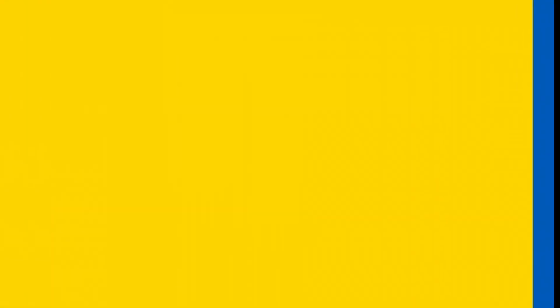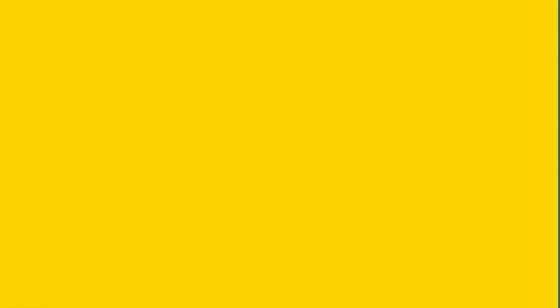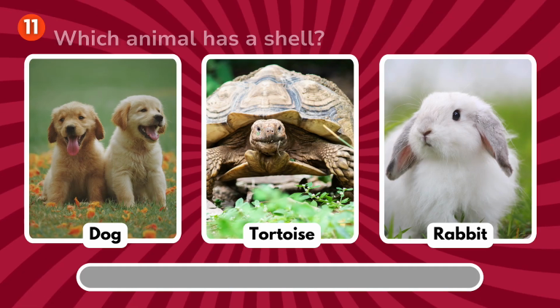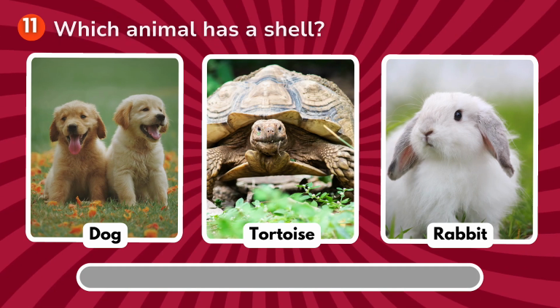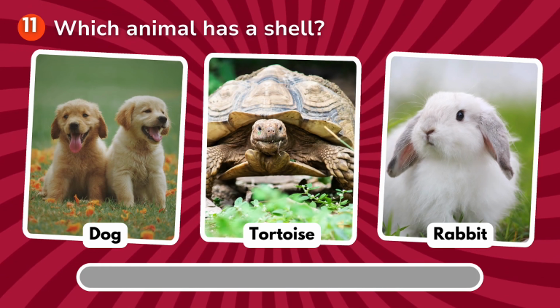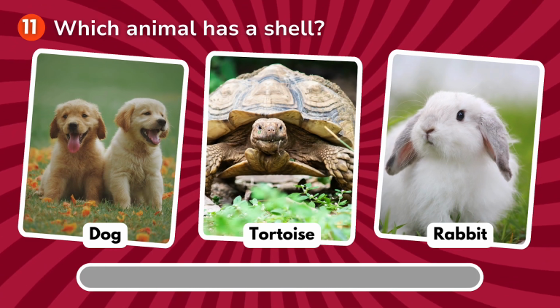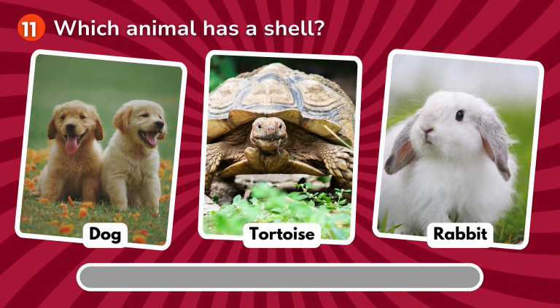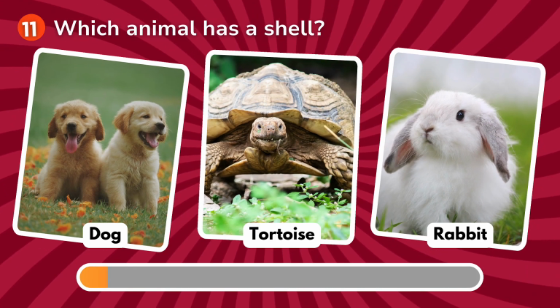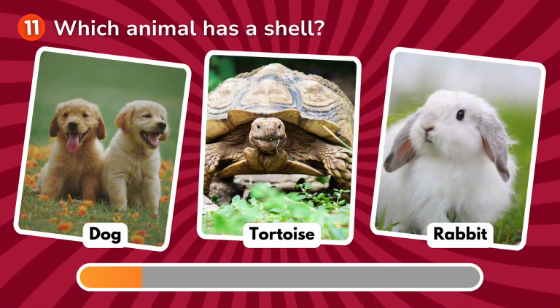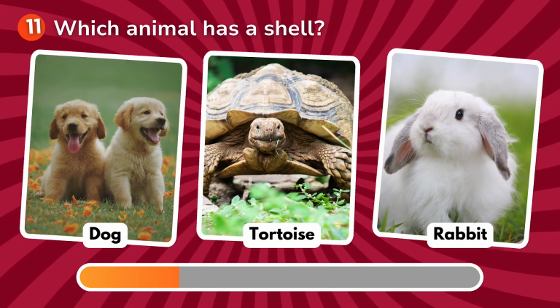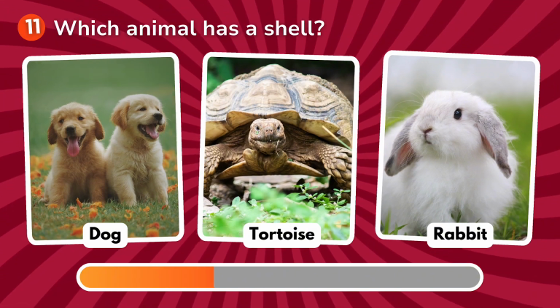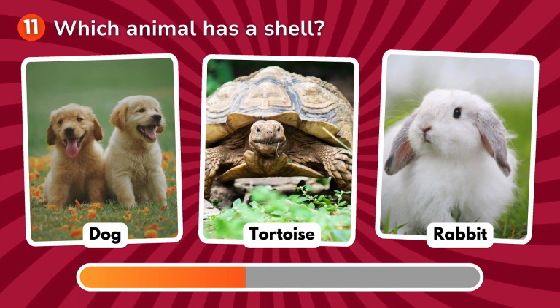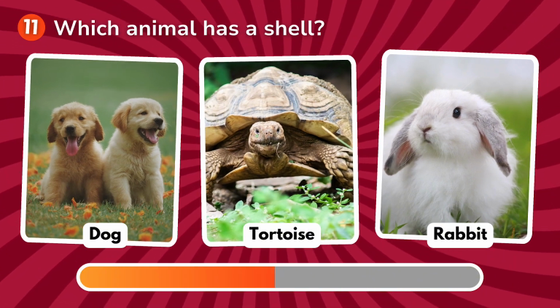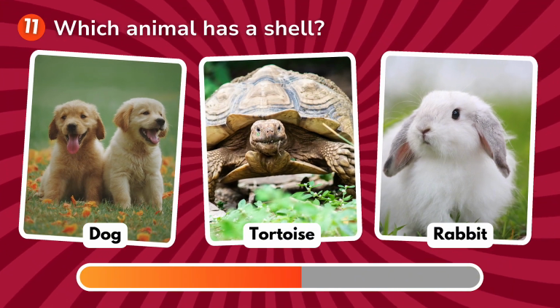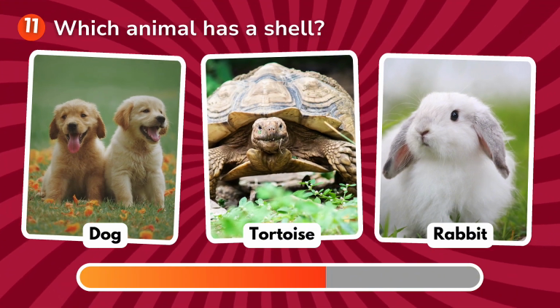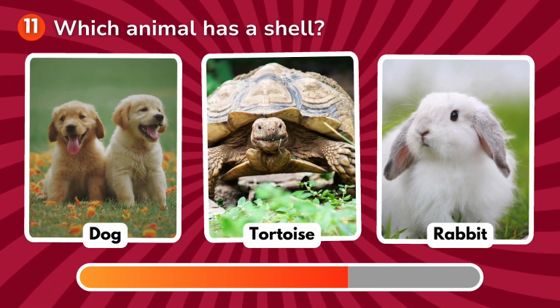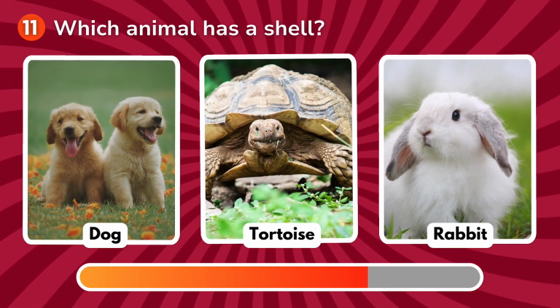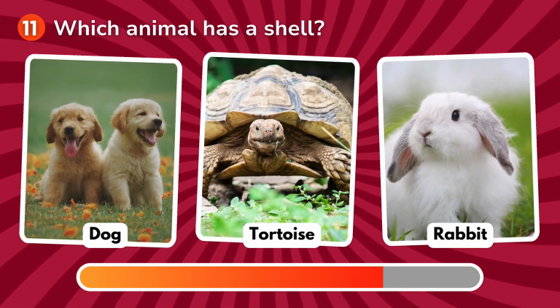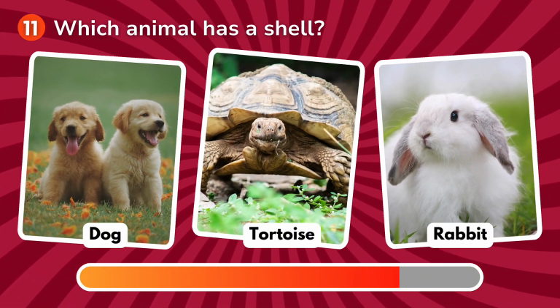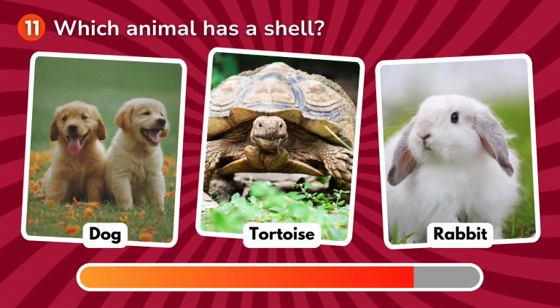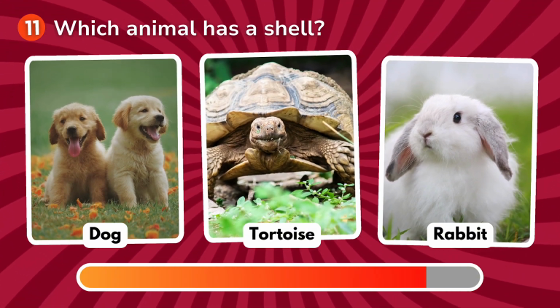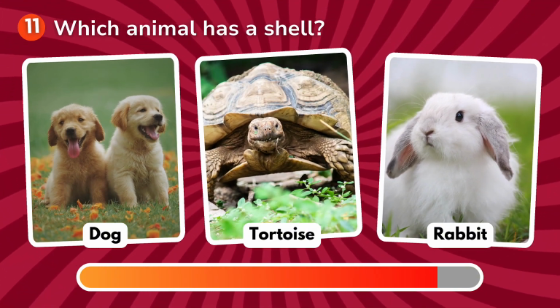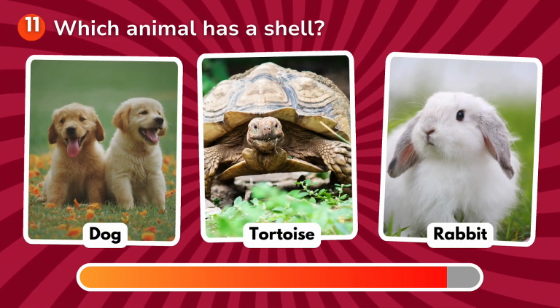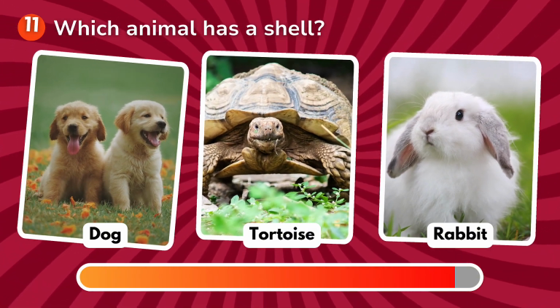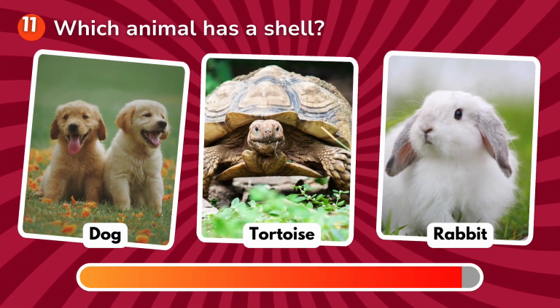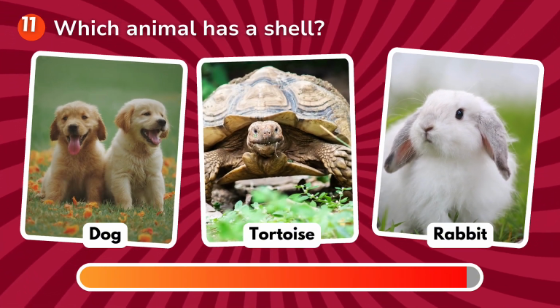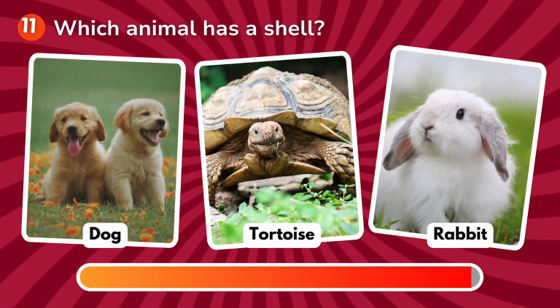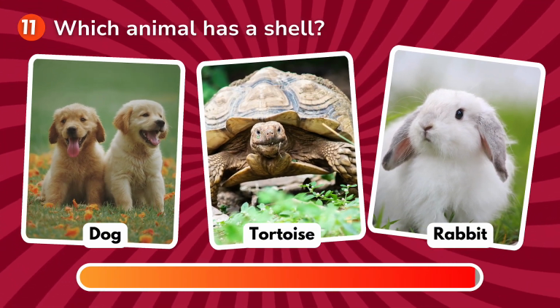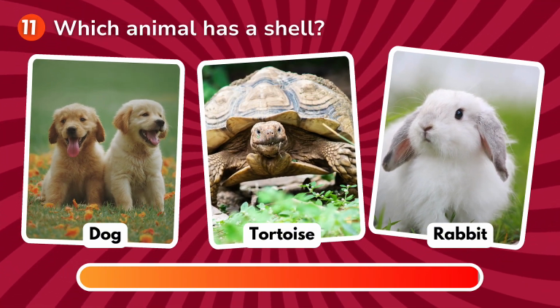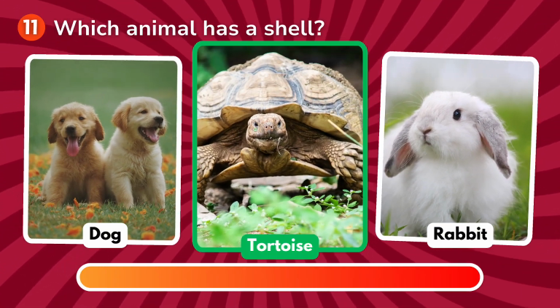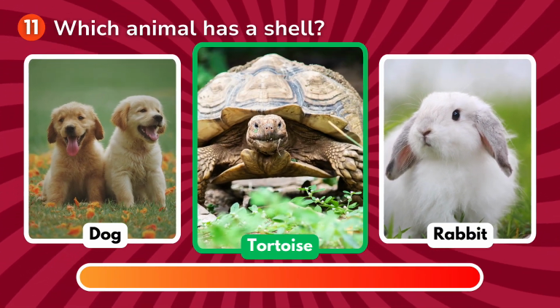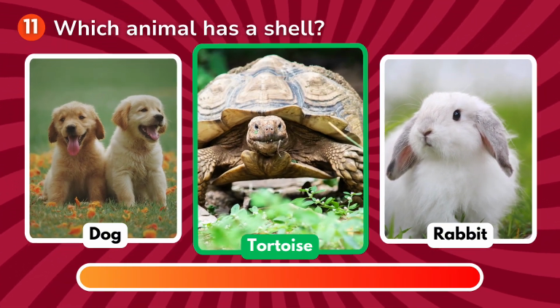Which animal has a shell? Is it a dog, a tortoise, a rabbit? The correct answer is tortoise!